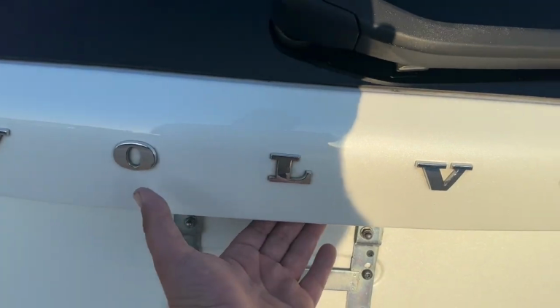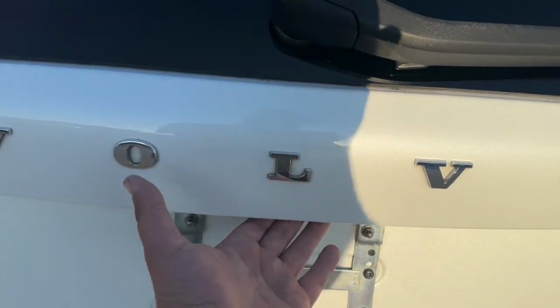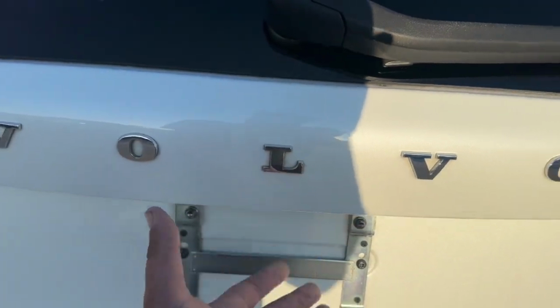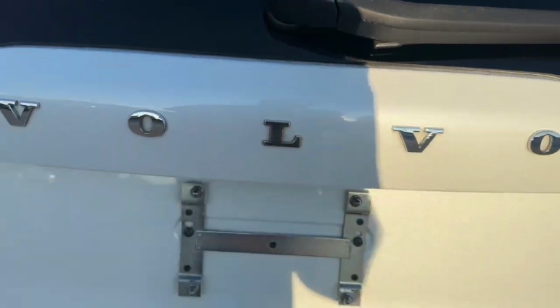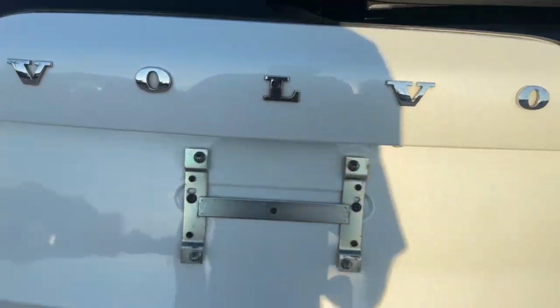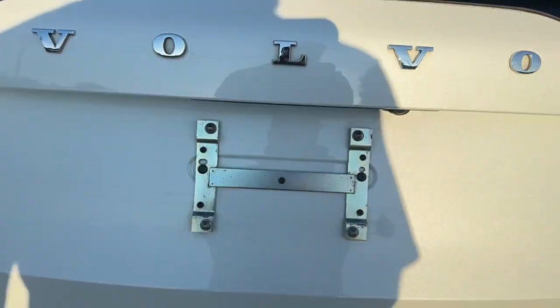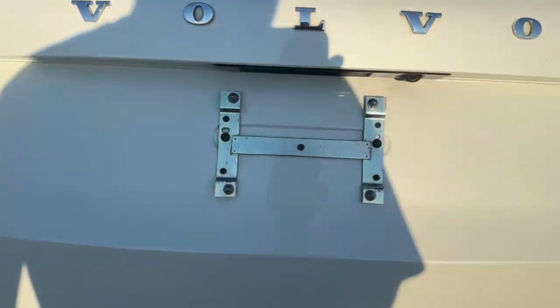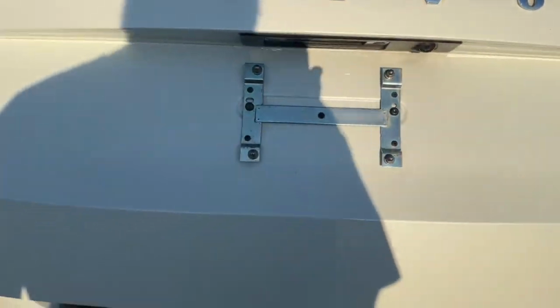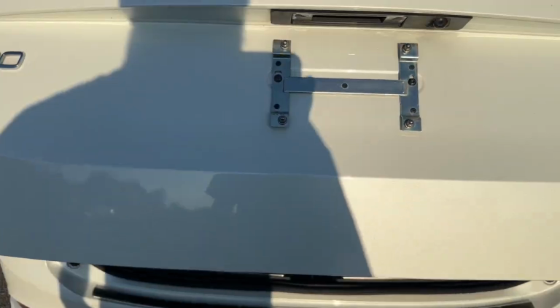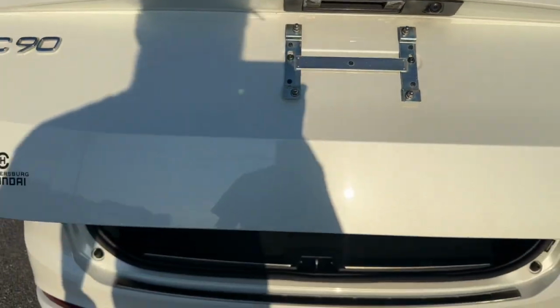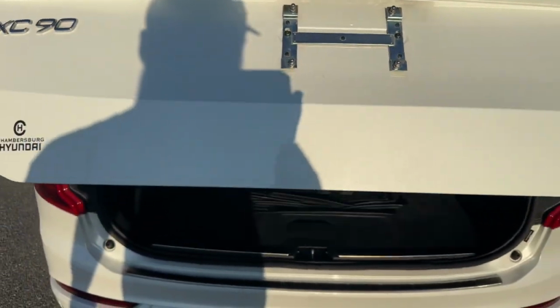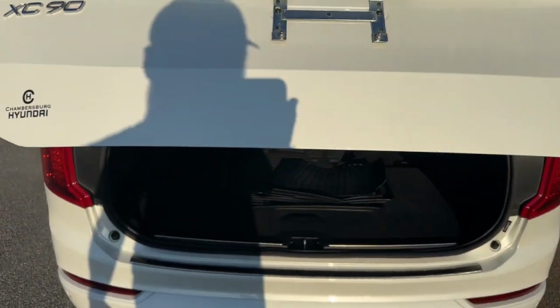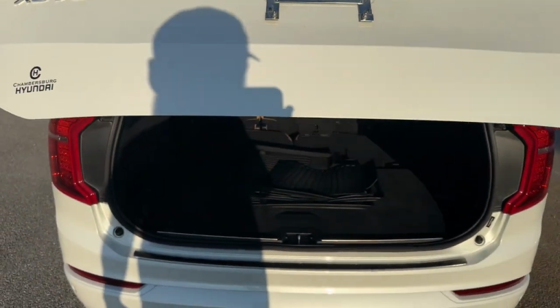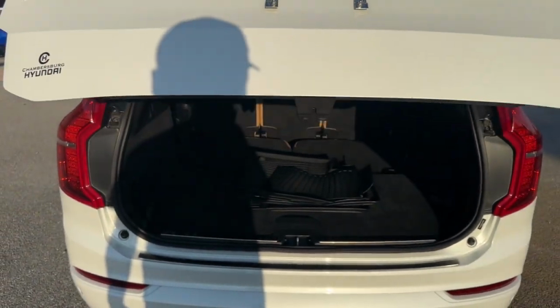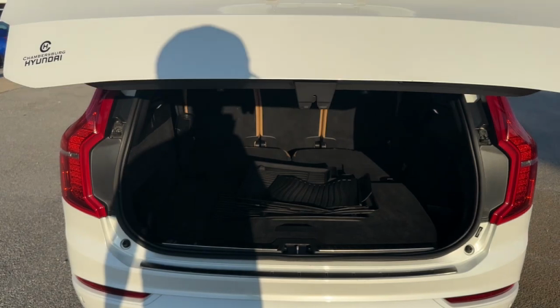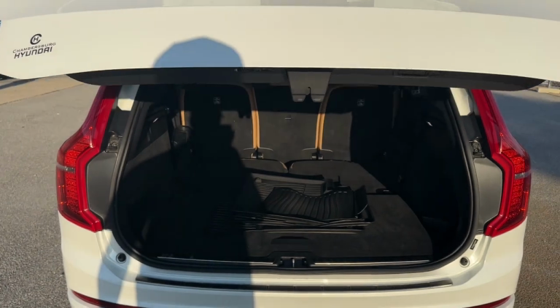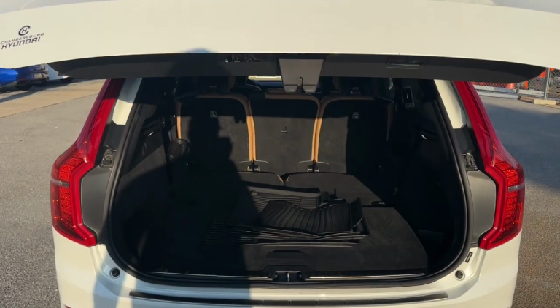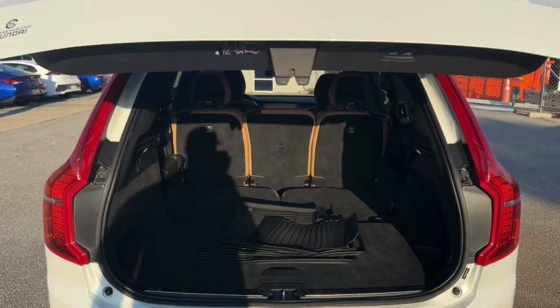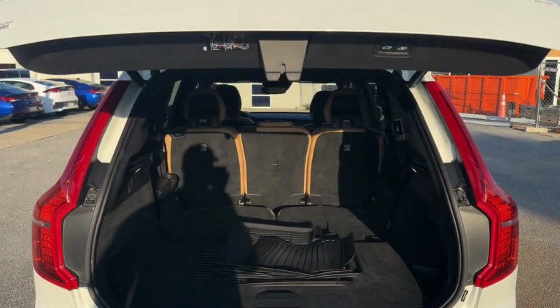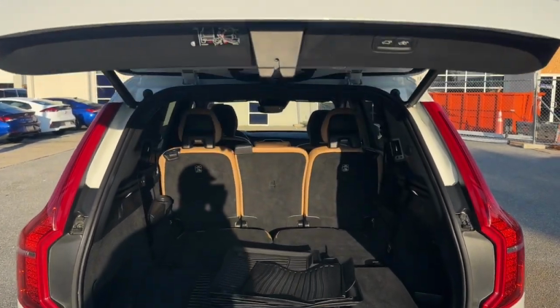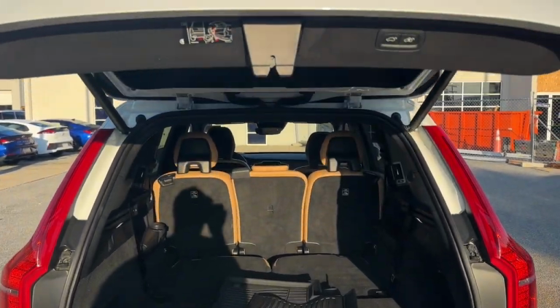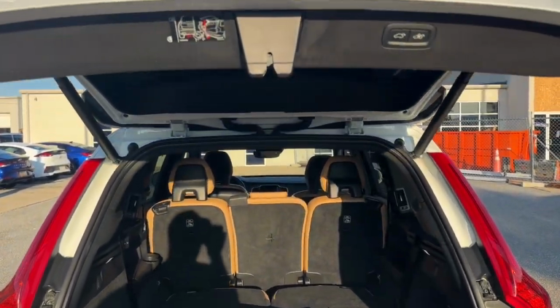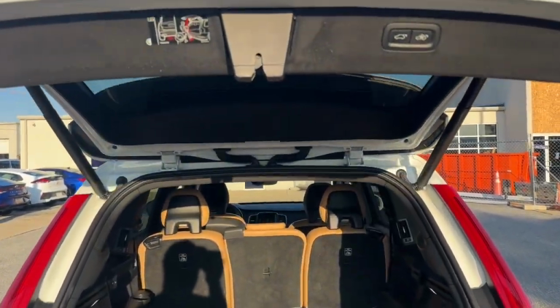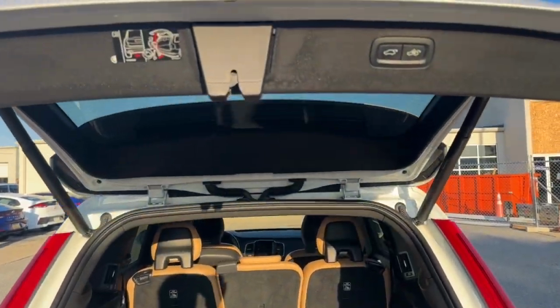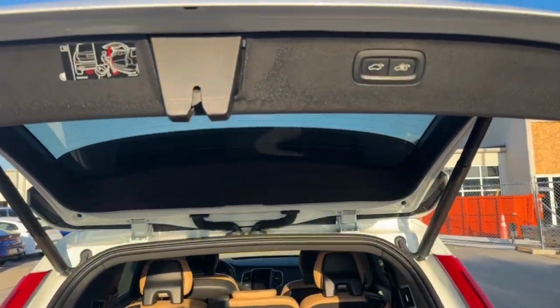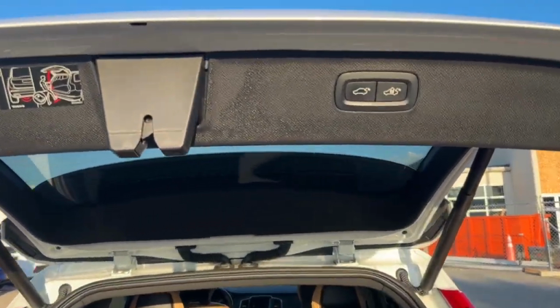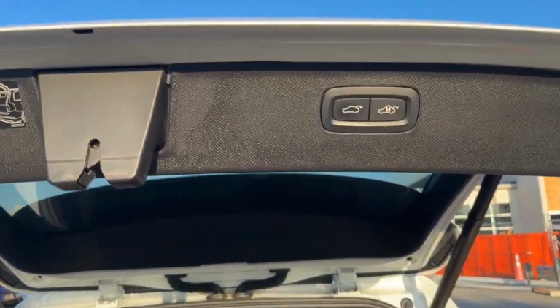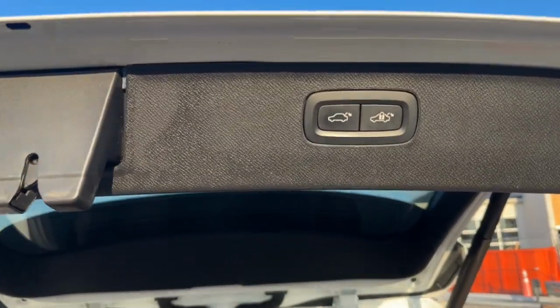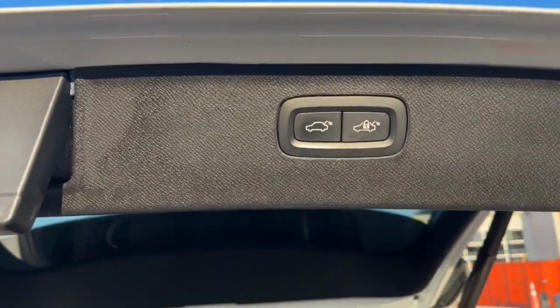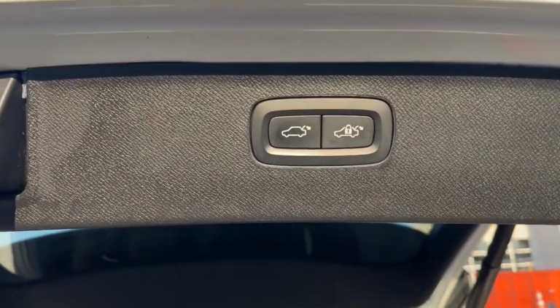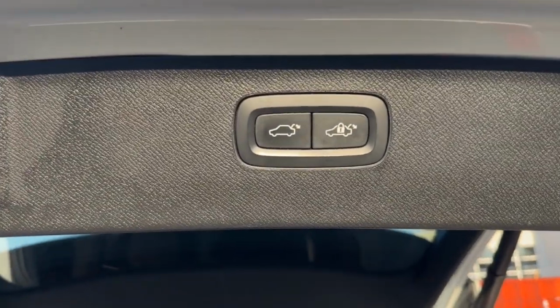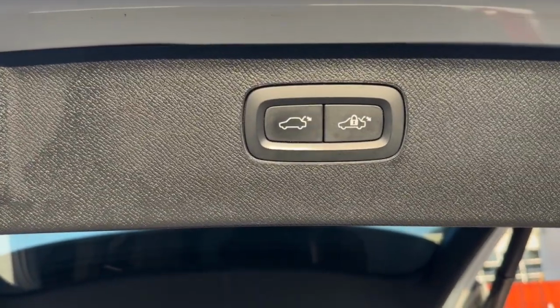And next week, we will take care of the CarPlay.